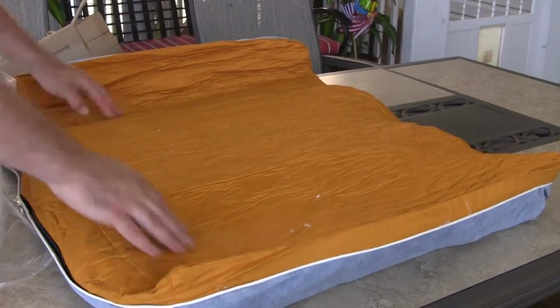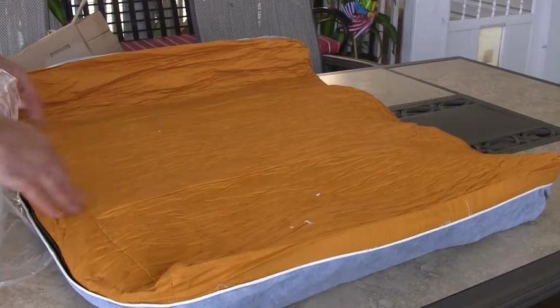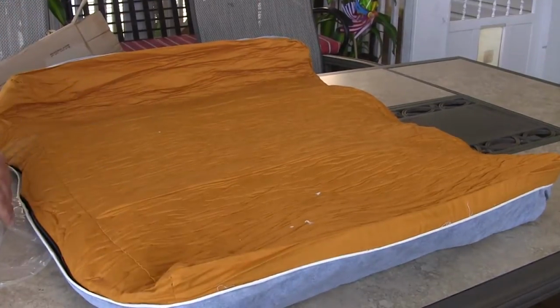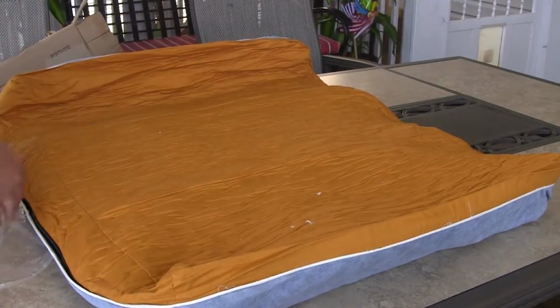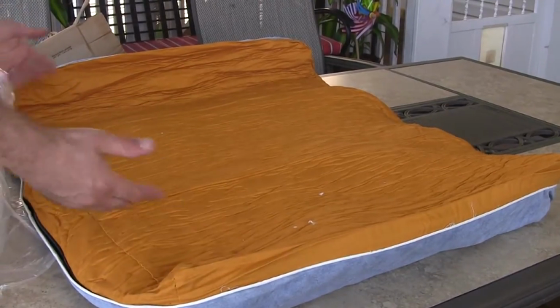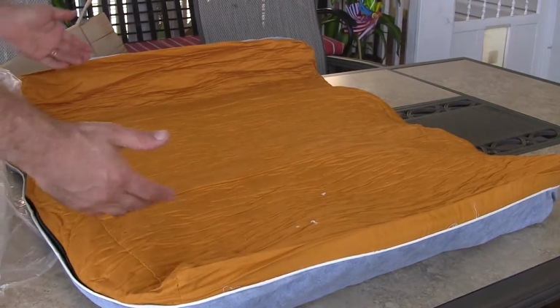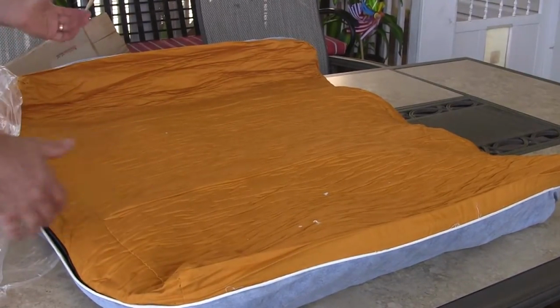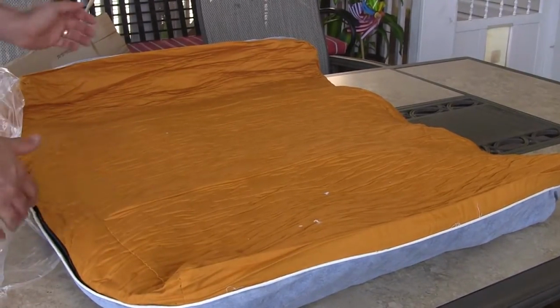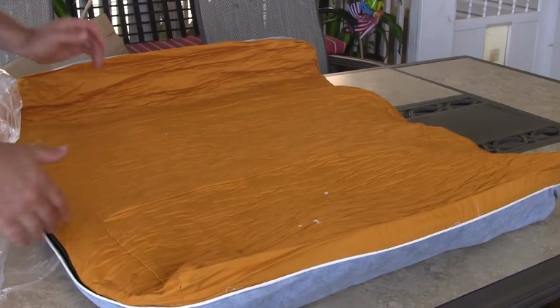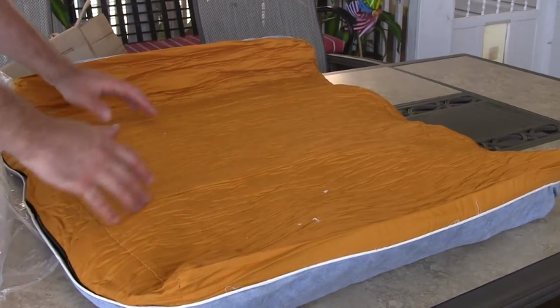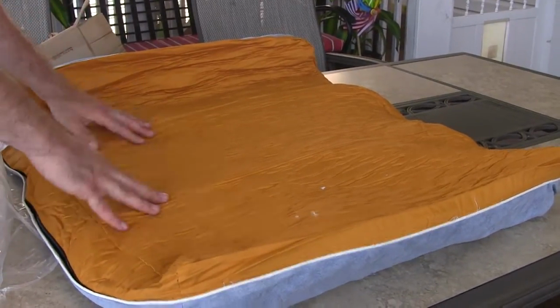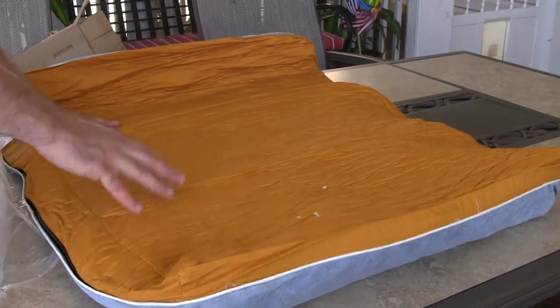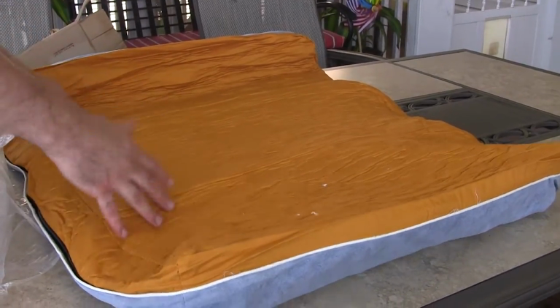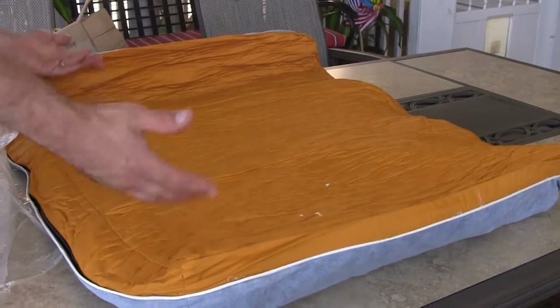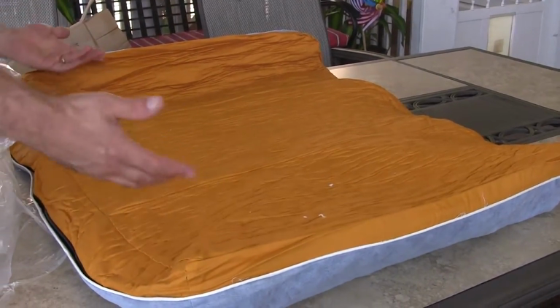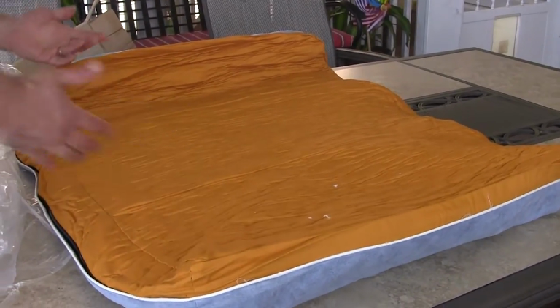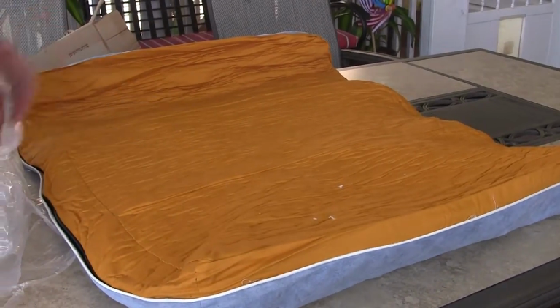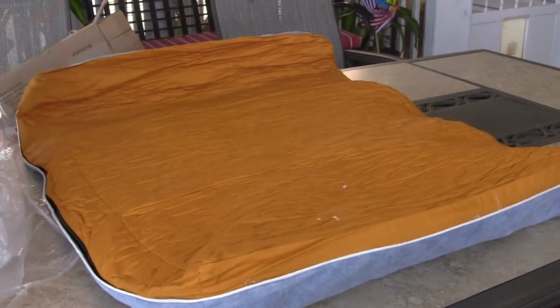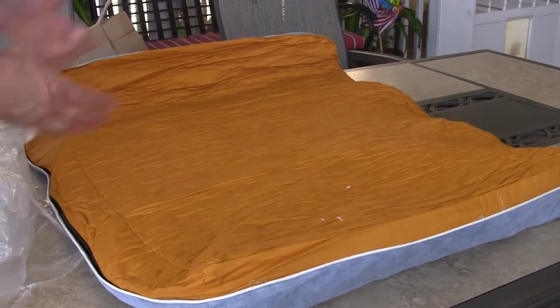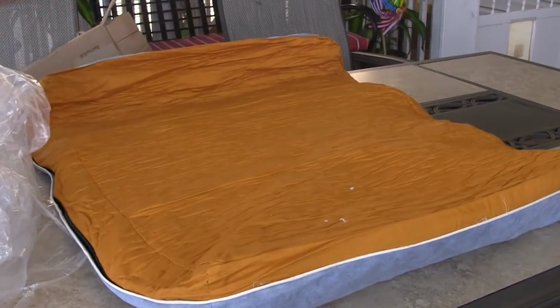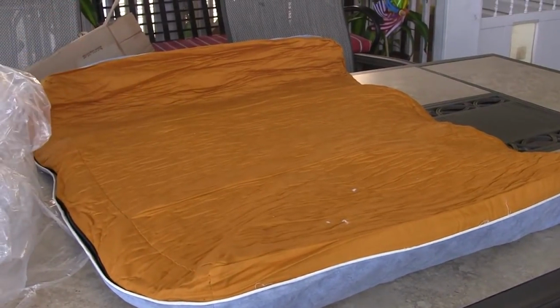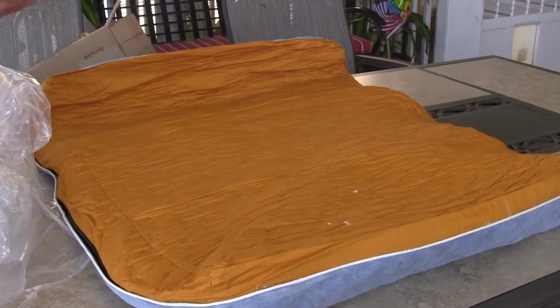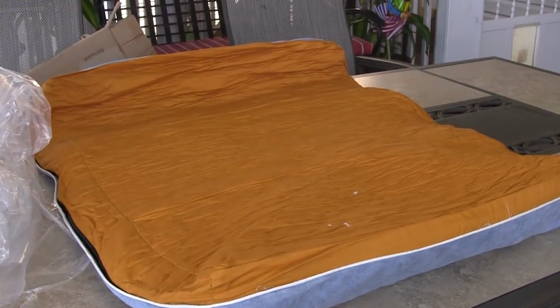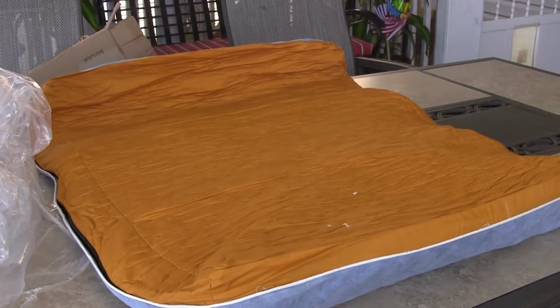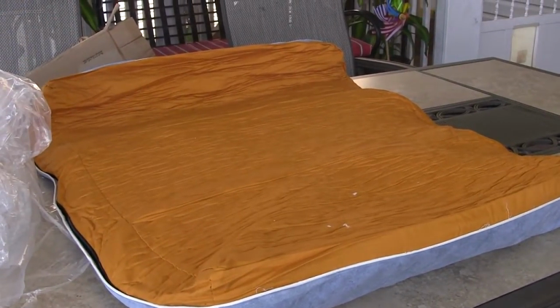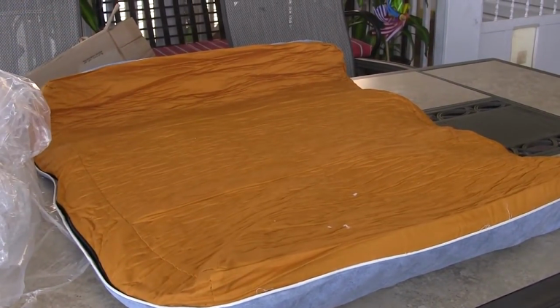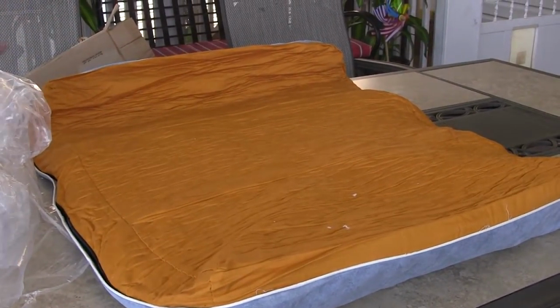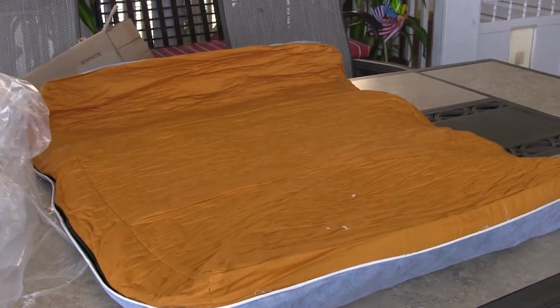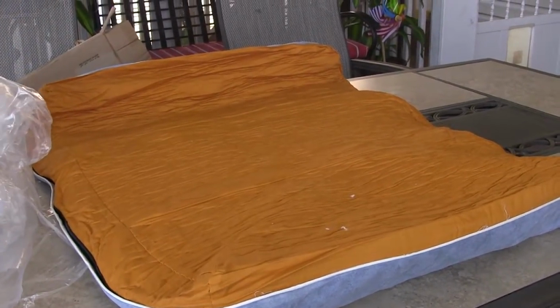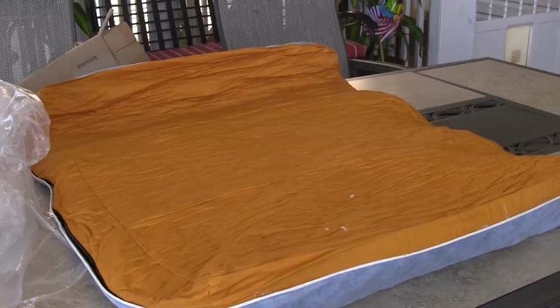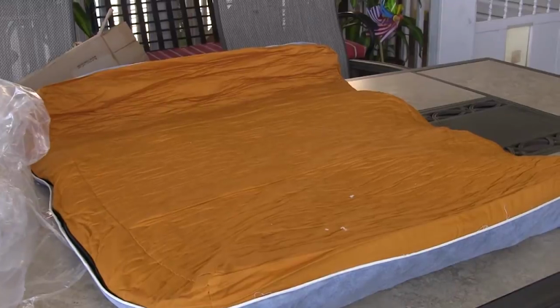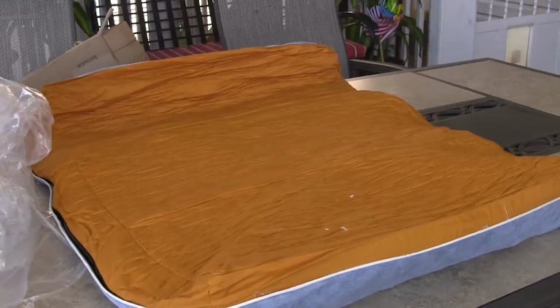So there it is — that's the LeFug memory foam dog bed. Let's wait for it to rise and we'll be right back.